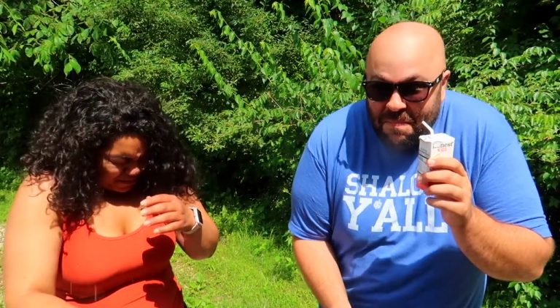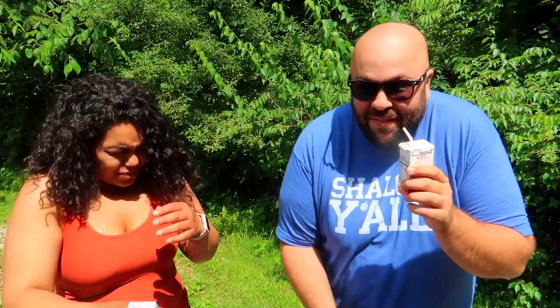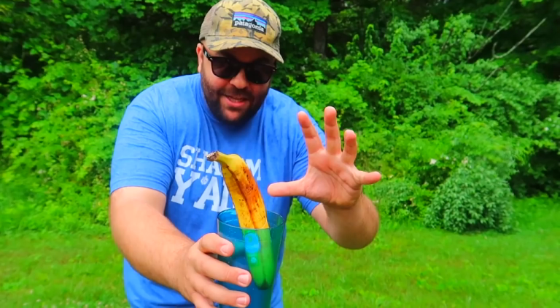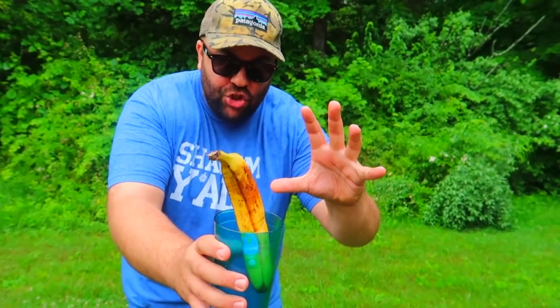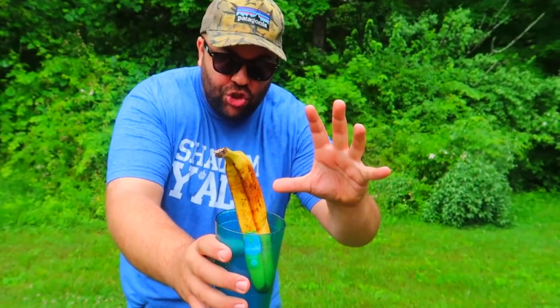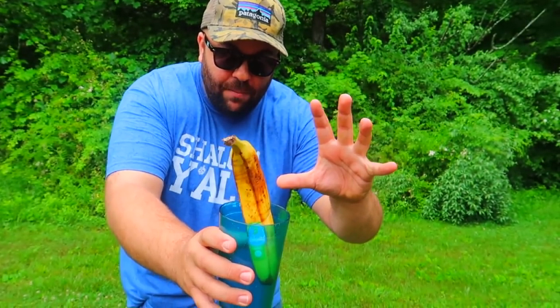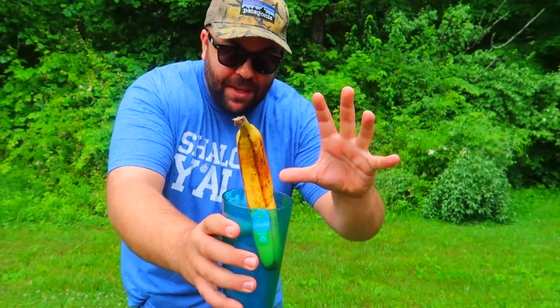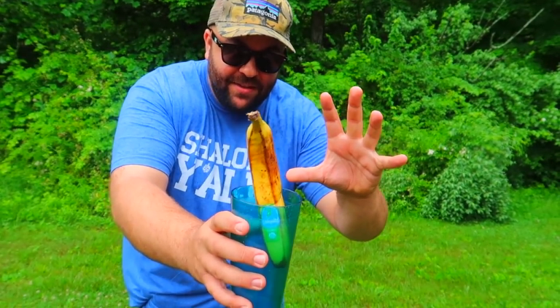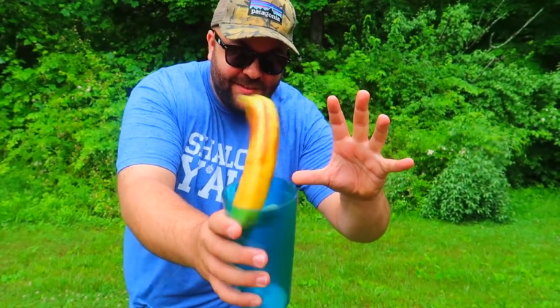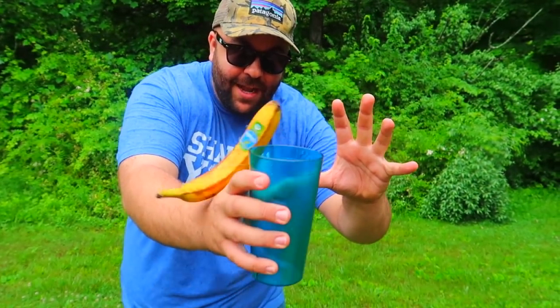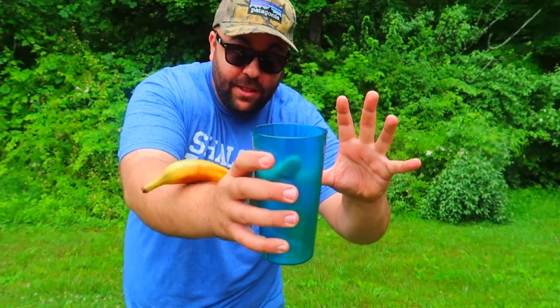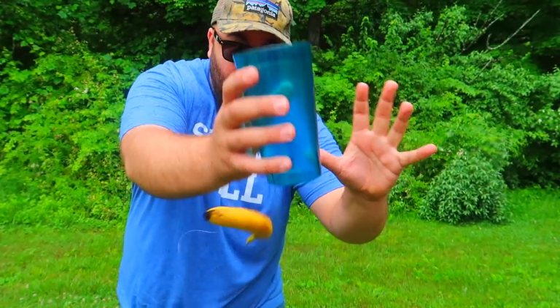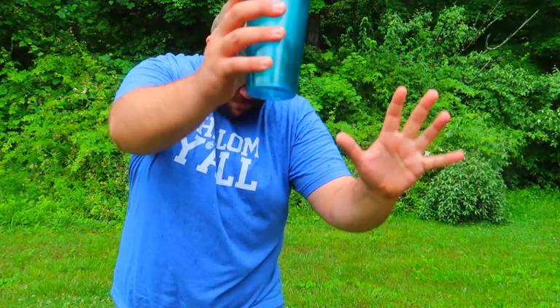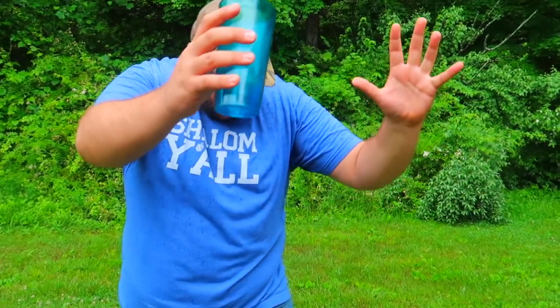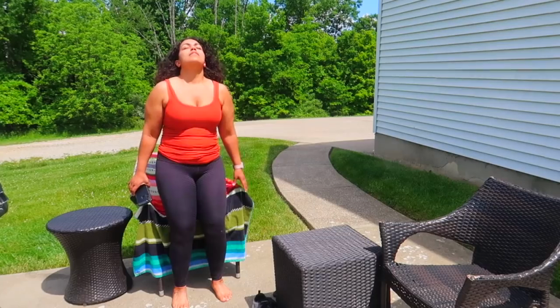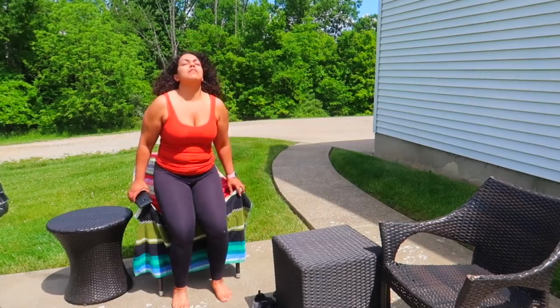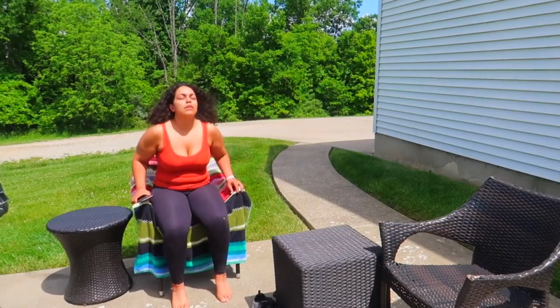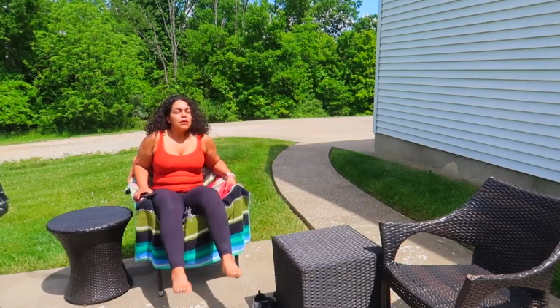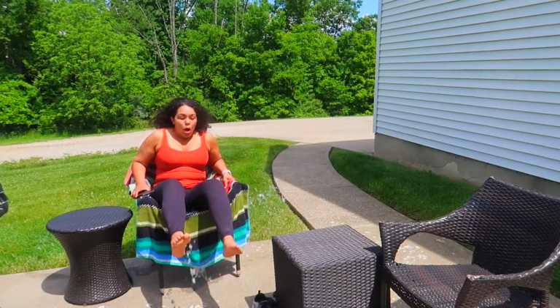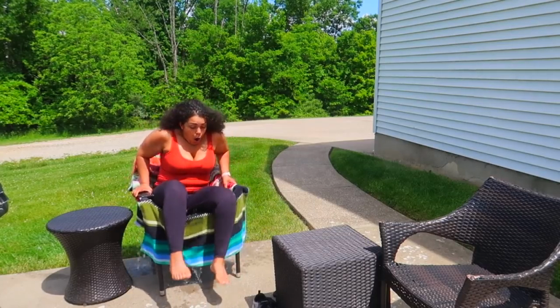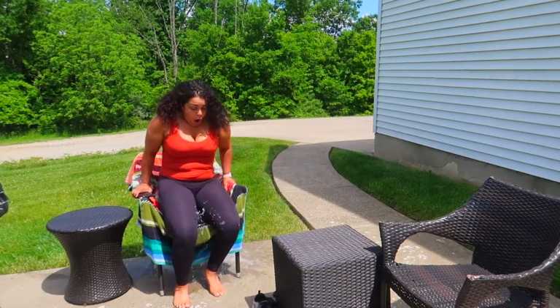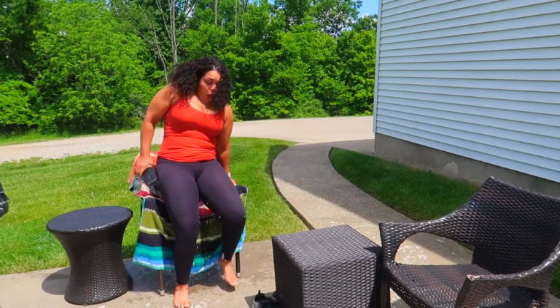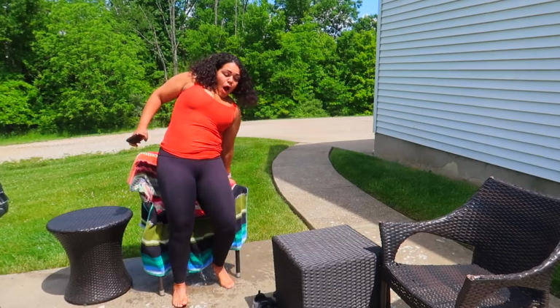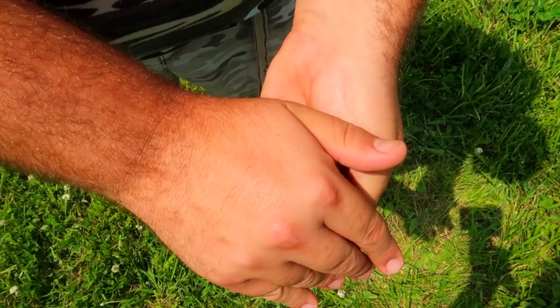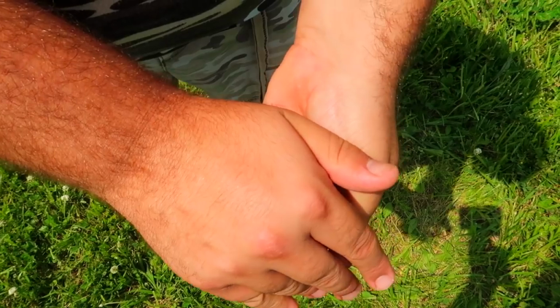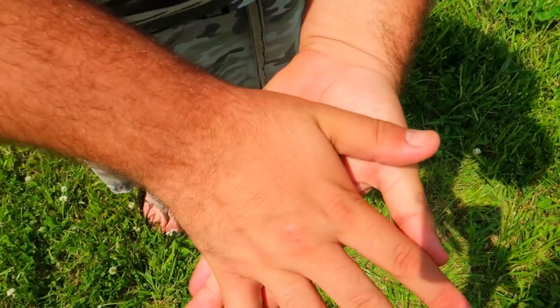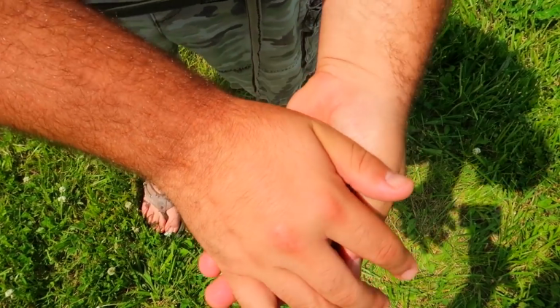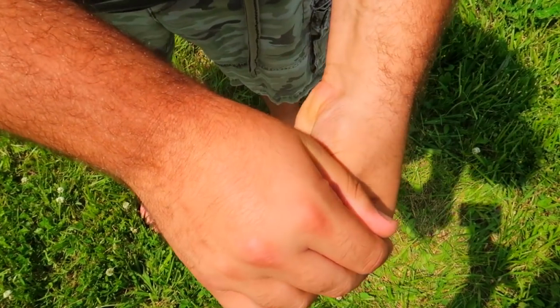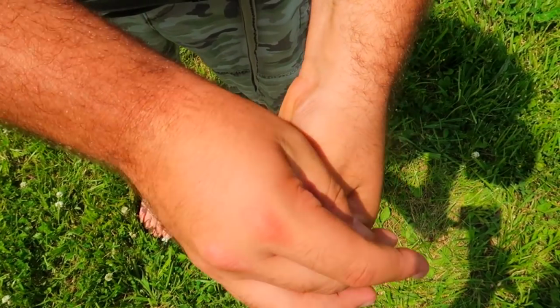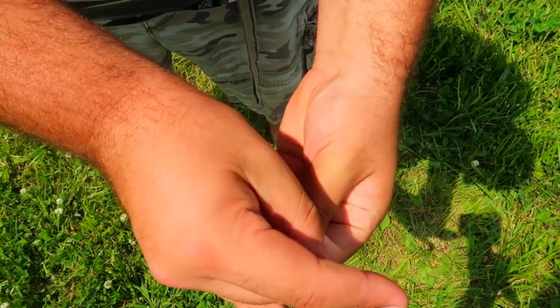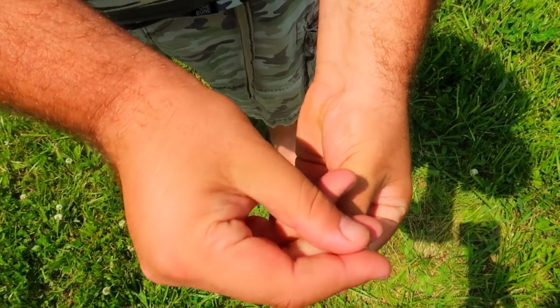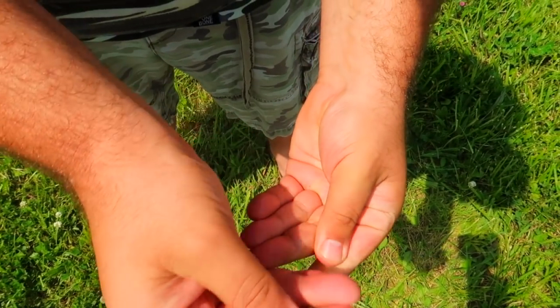...and jump inside the cup! Who the fuck?! The cup will magically disappear.